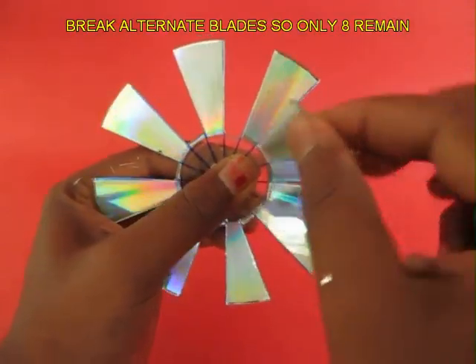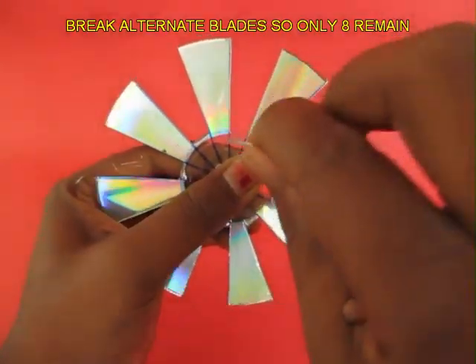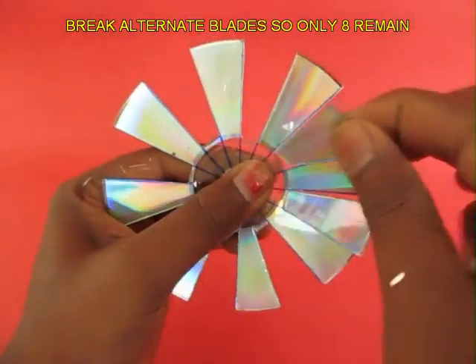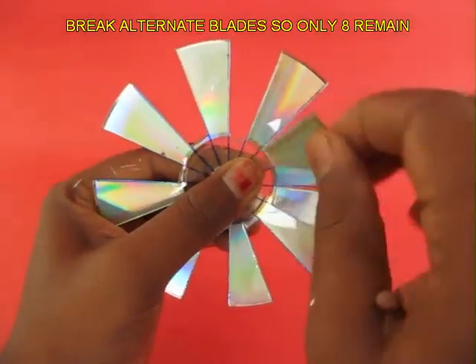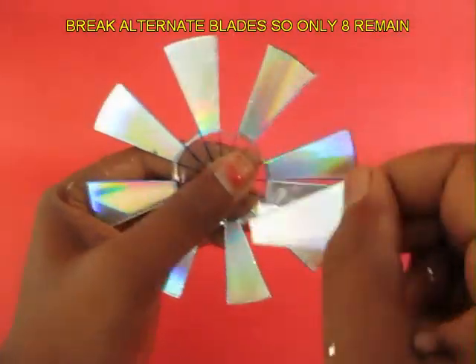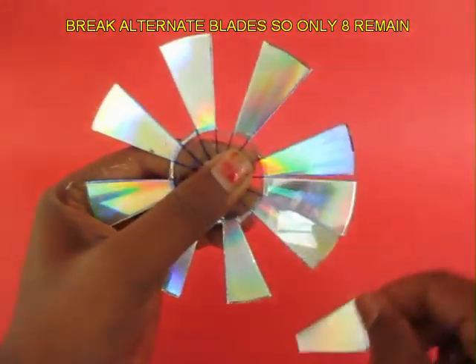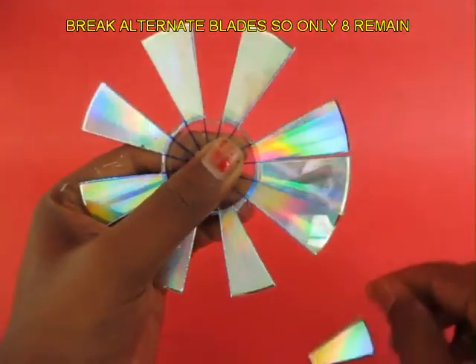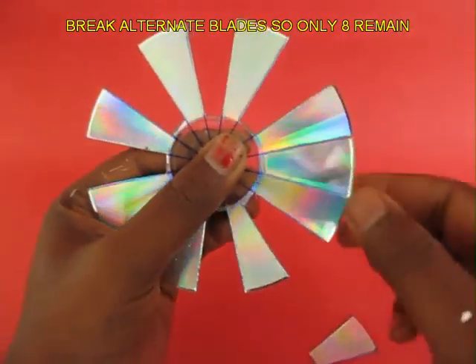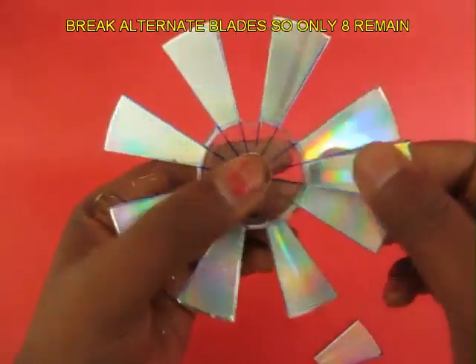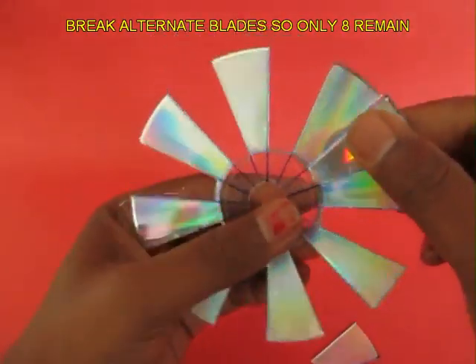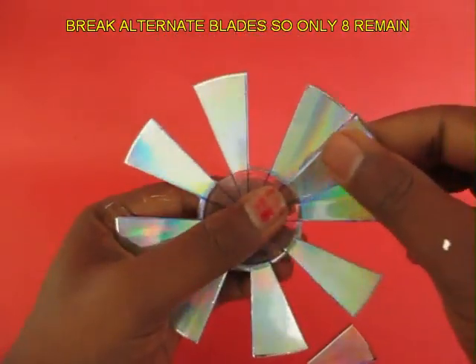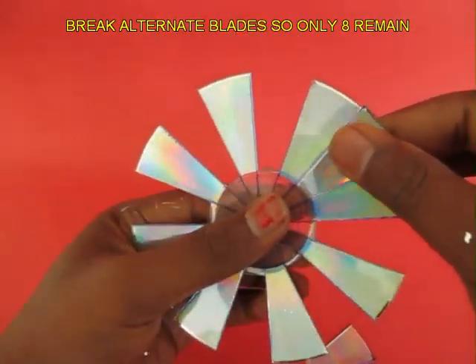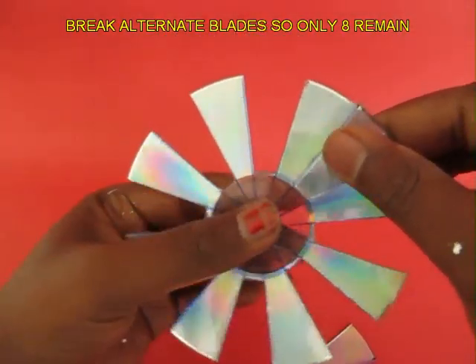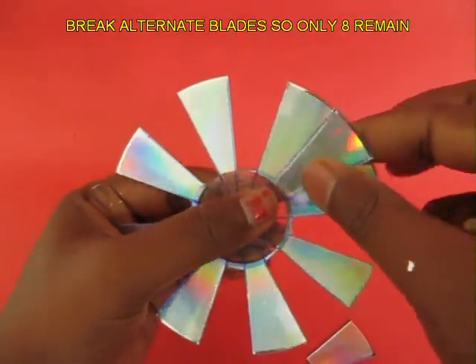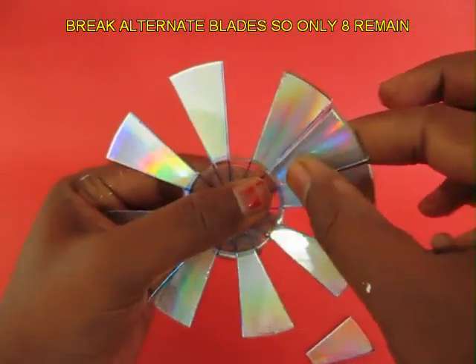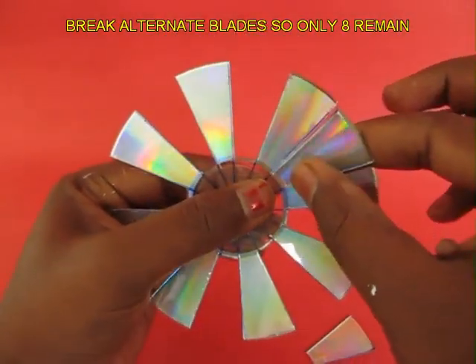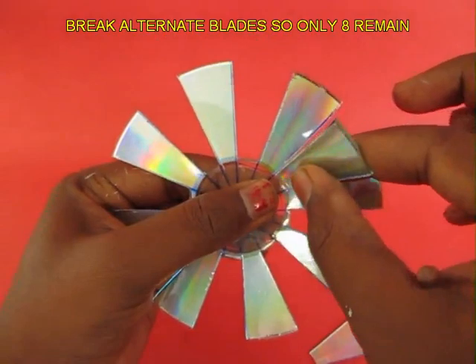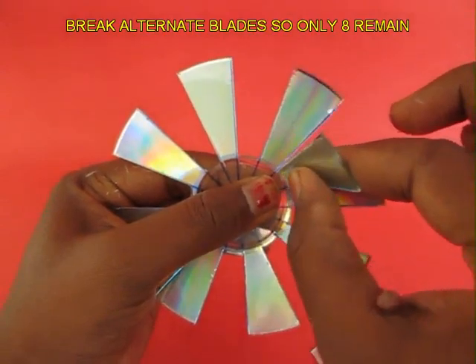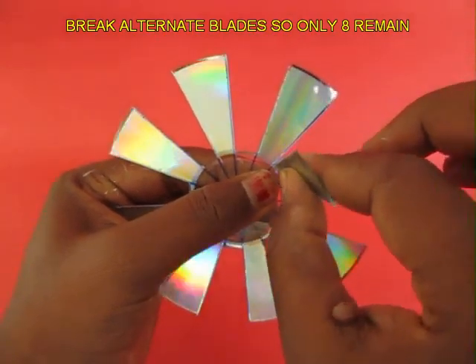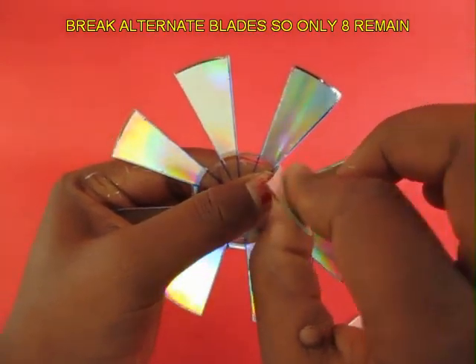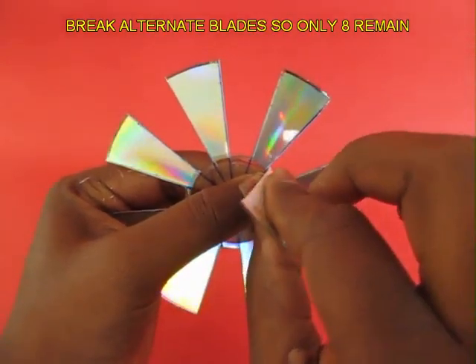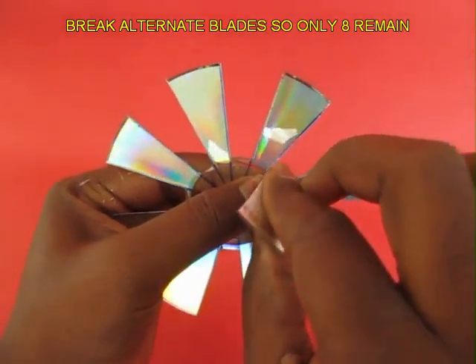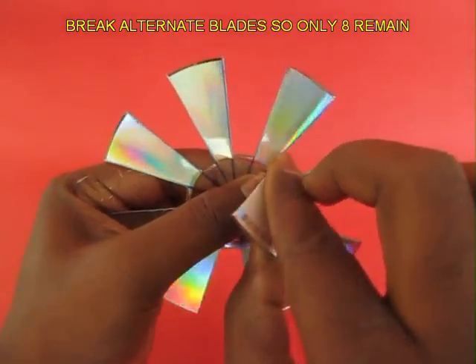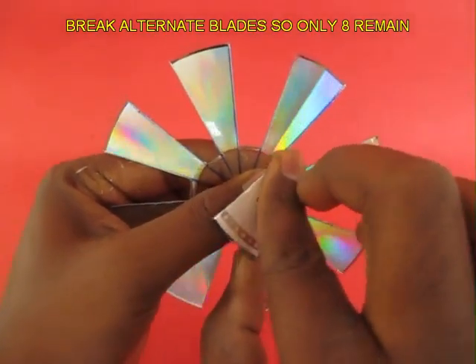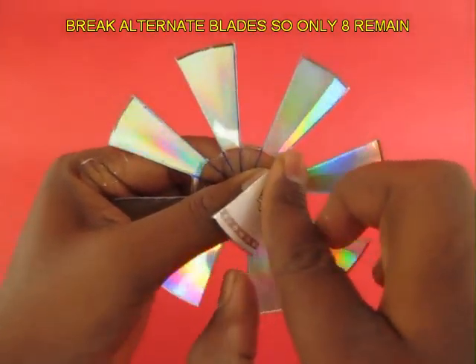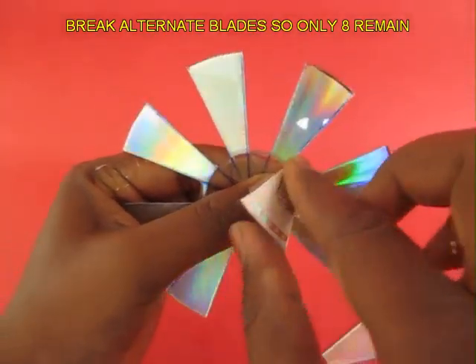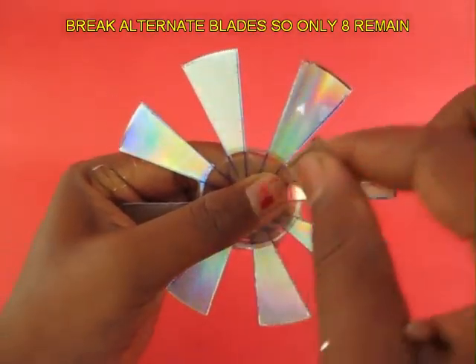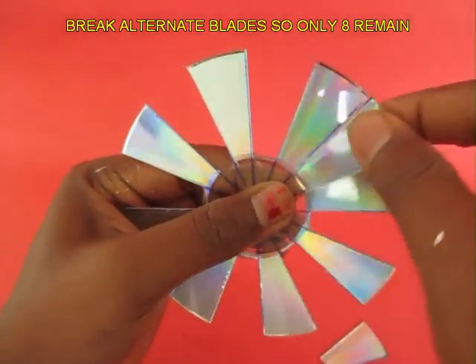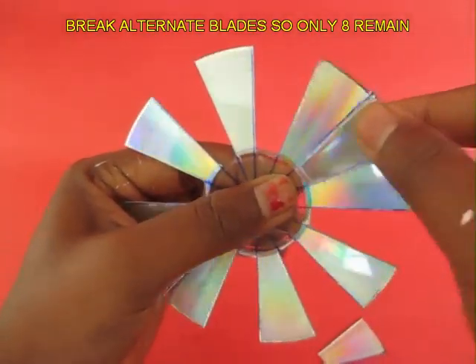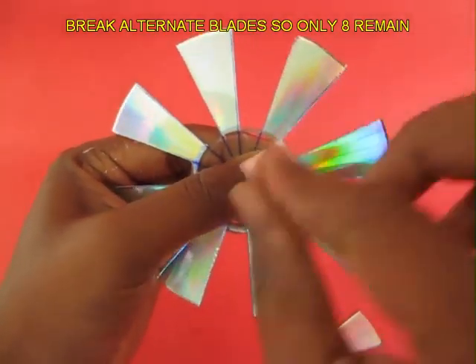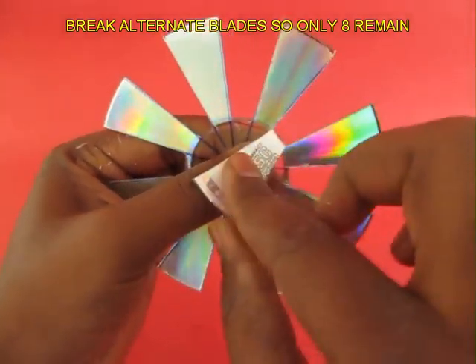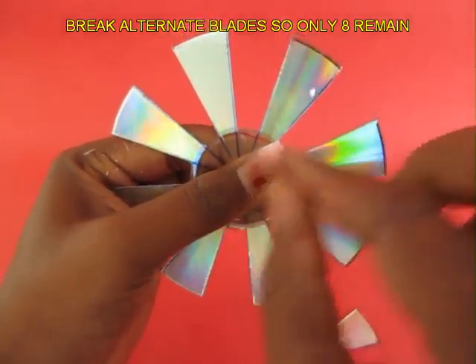Now break every alternate petal so that you are left with just 8 petals on the CD fan.